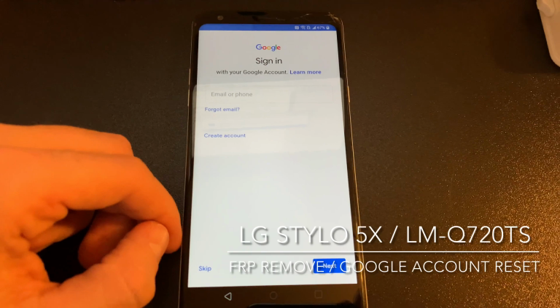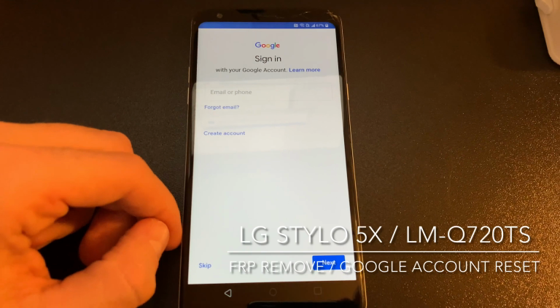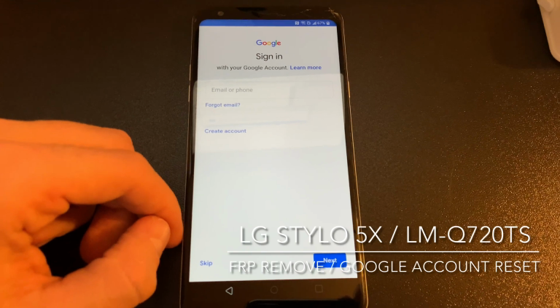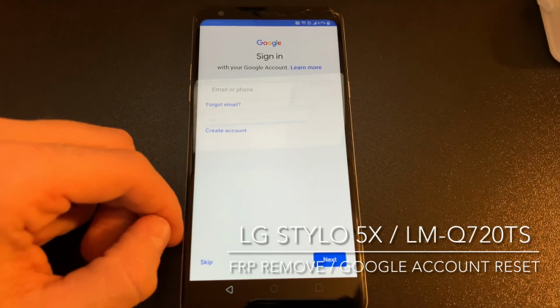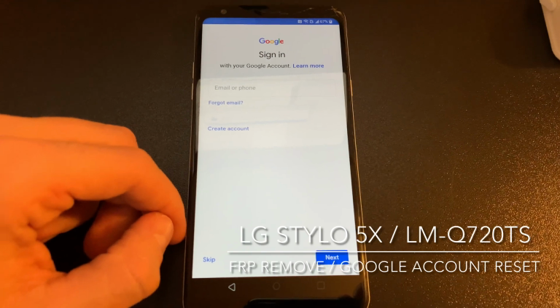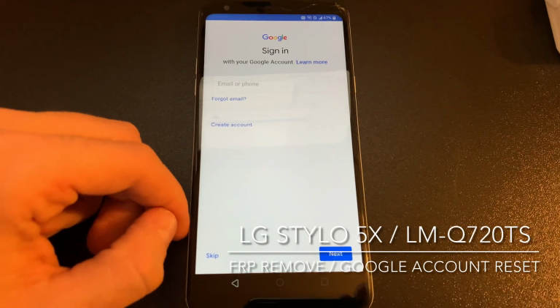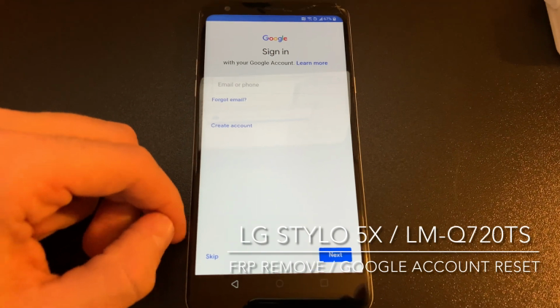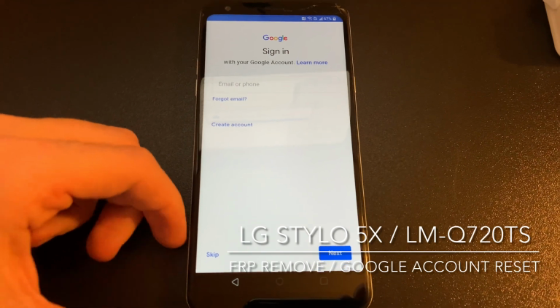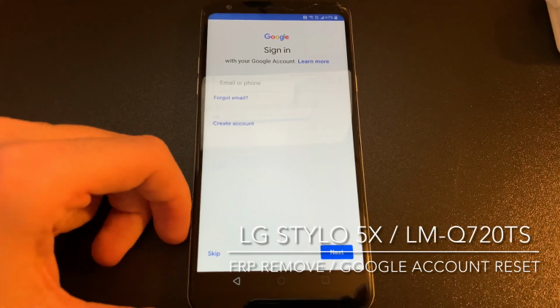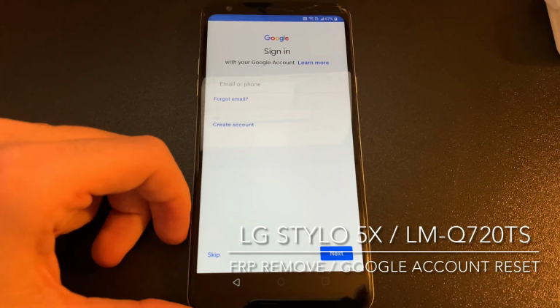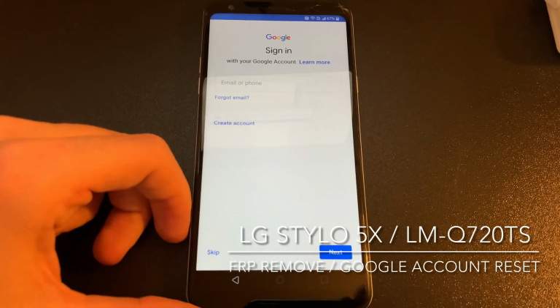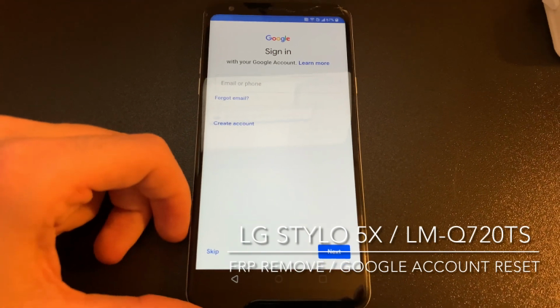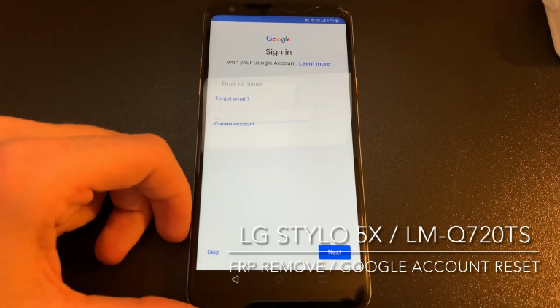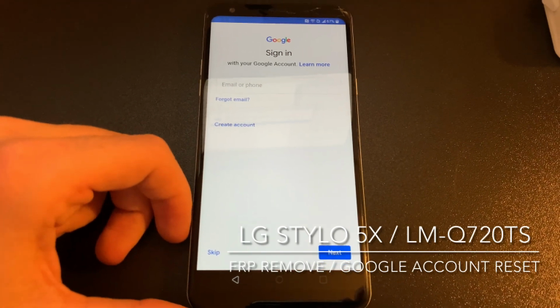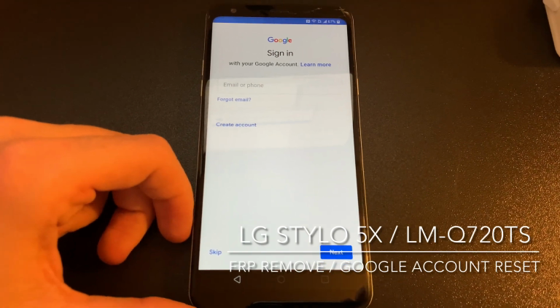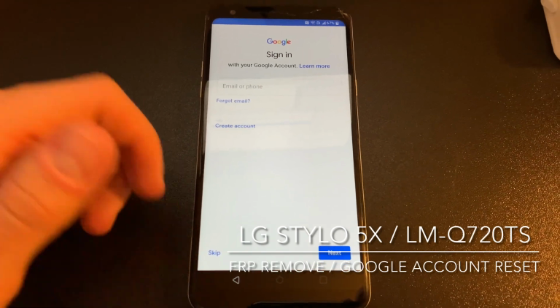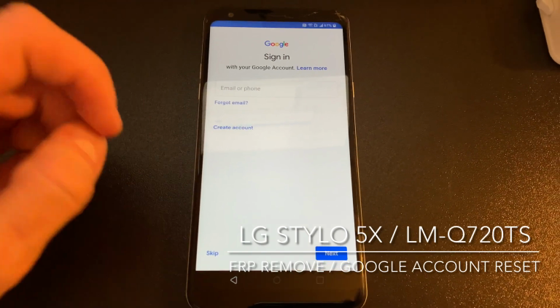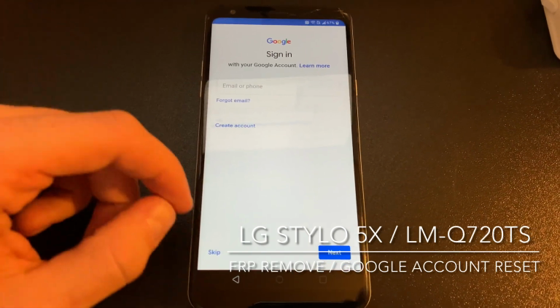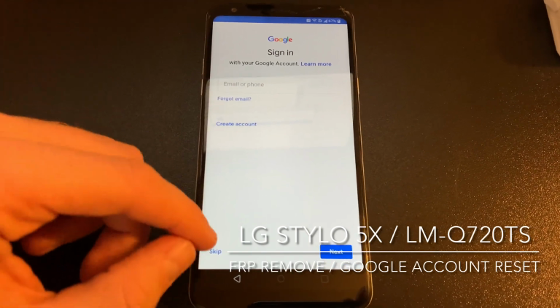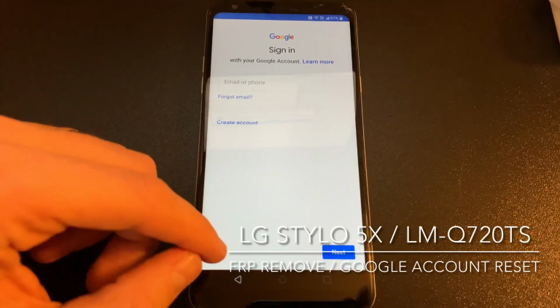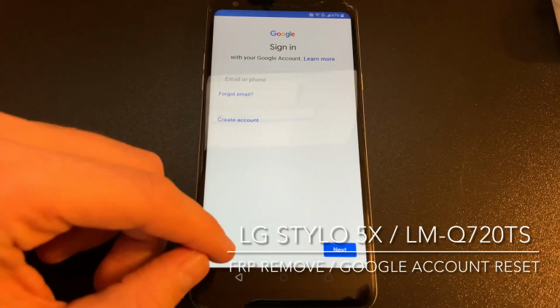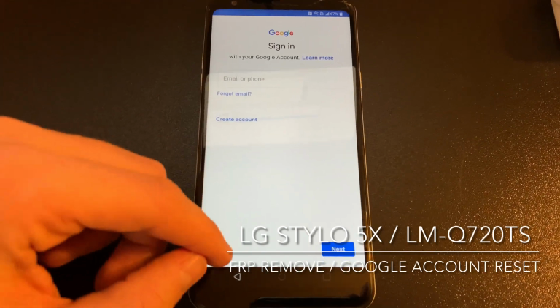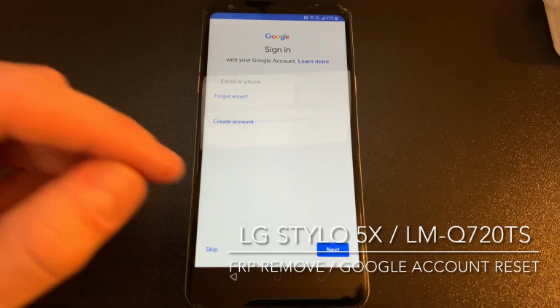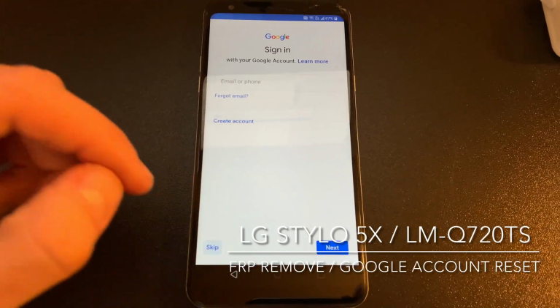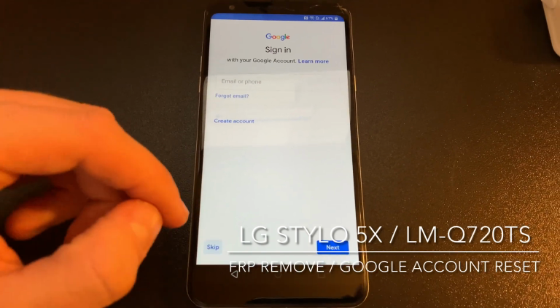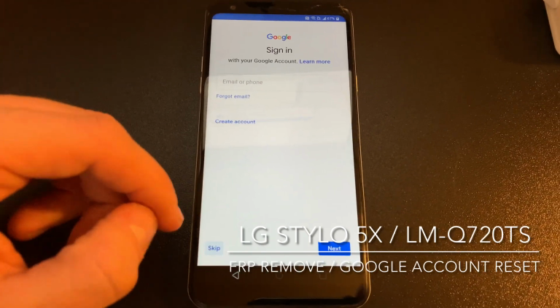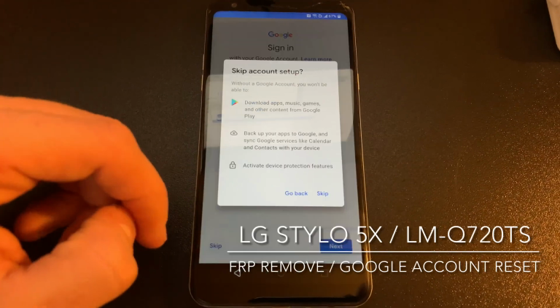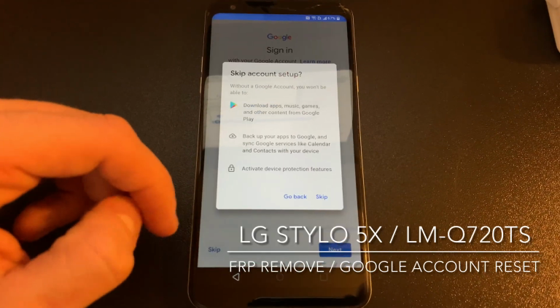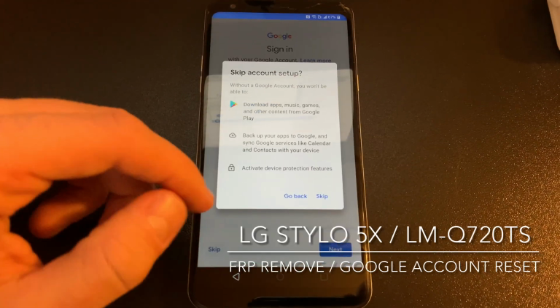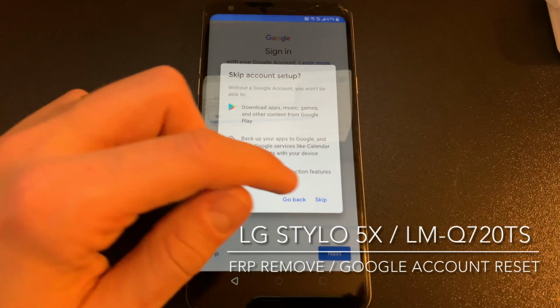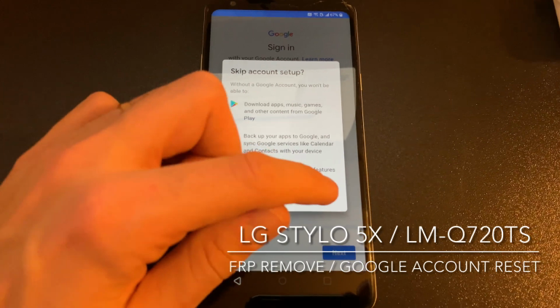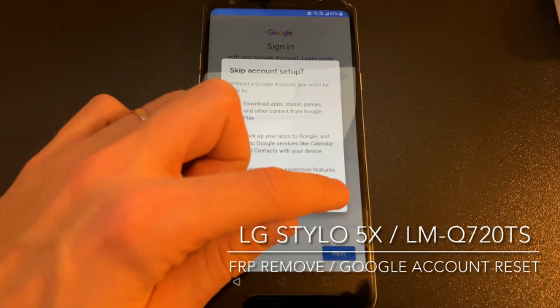As you can see, it's not asking anymore for the Google account, so we can press Skip this time.